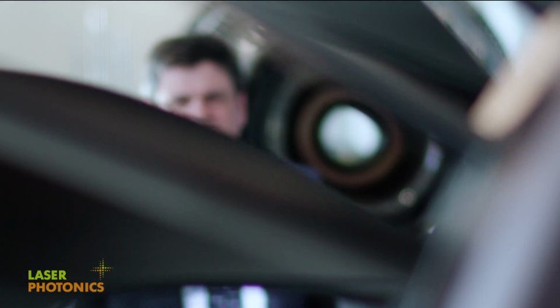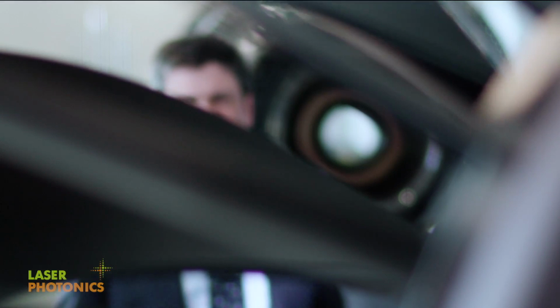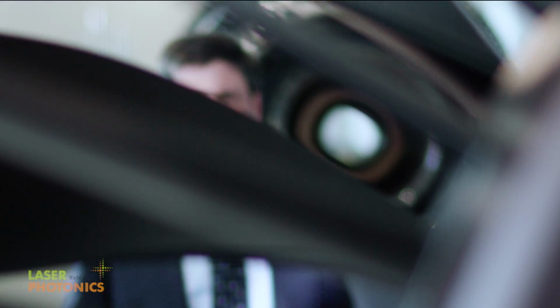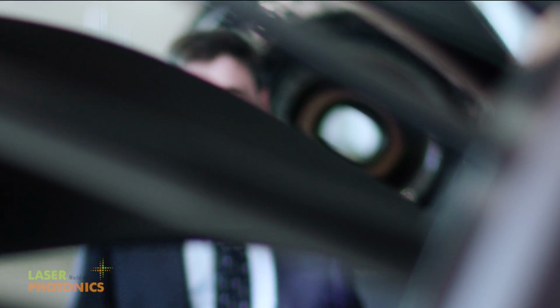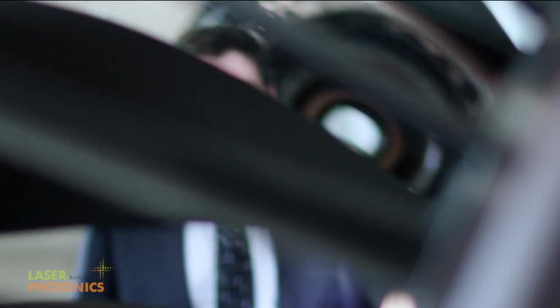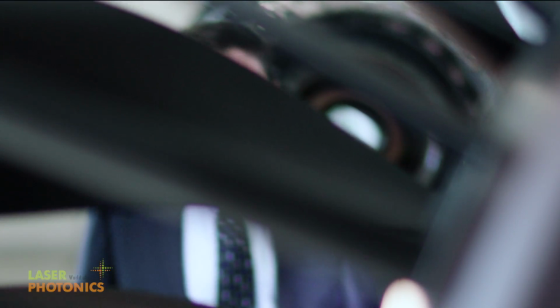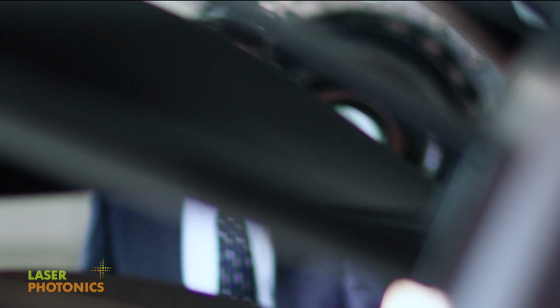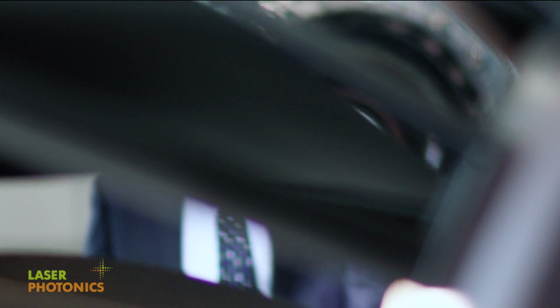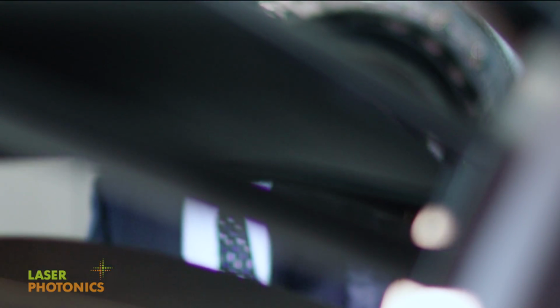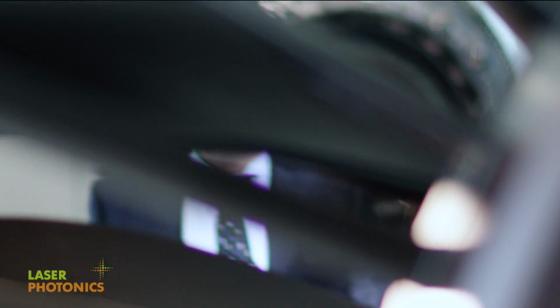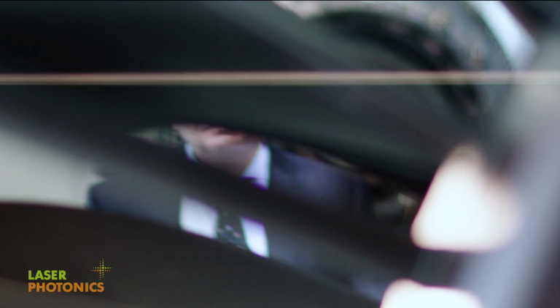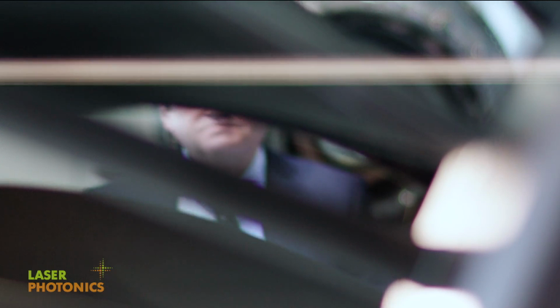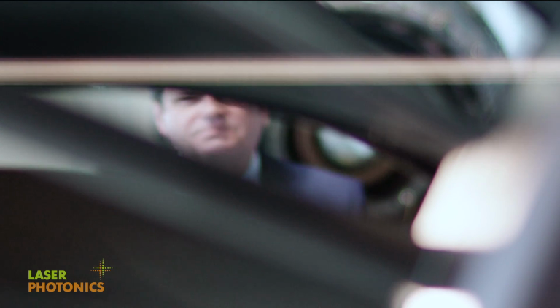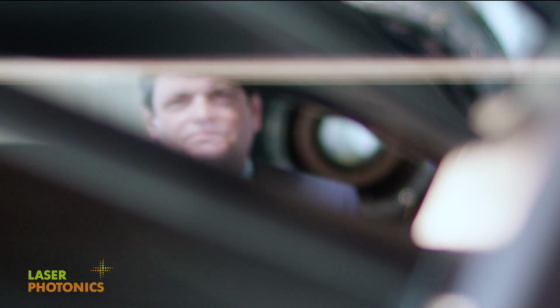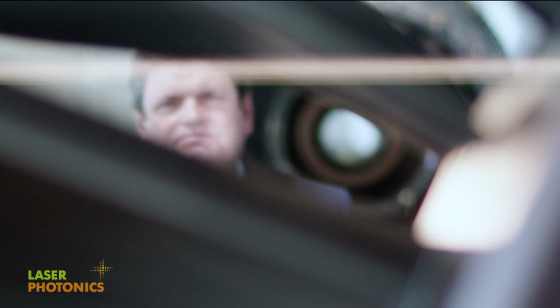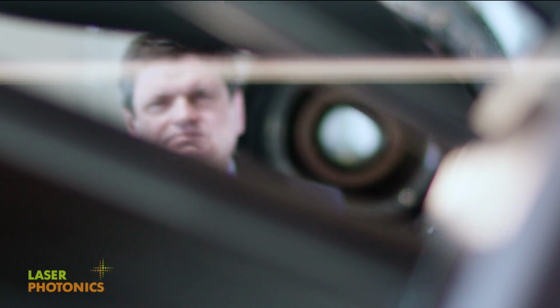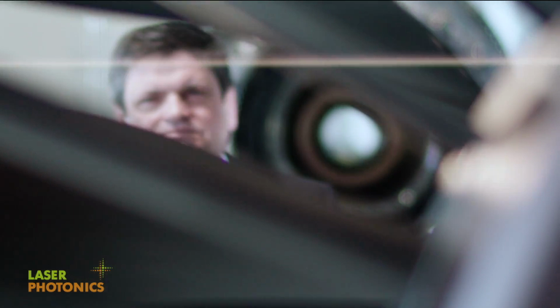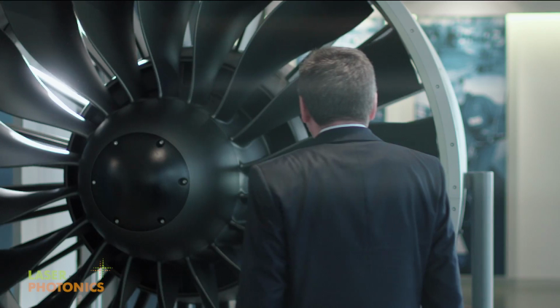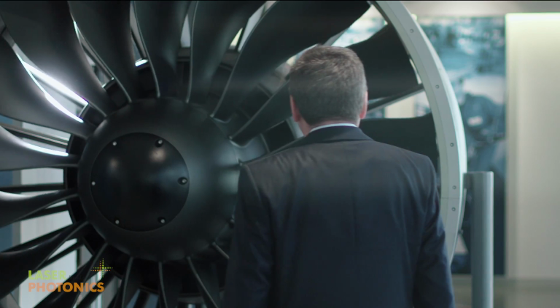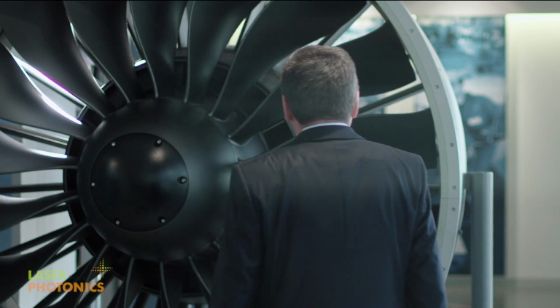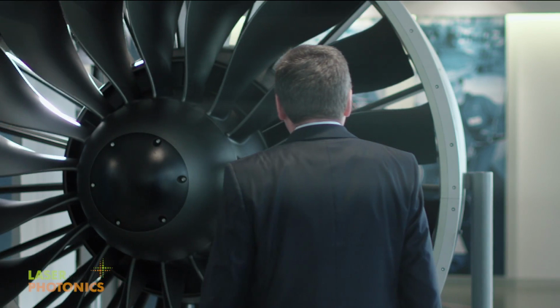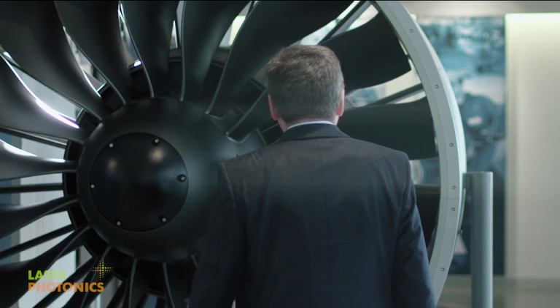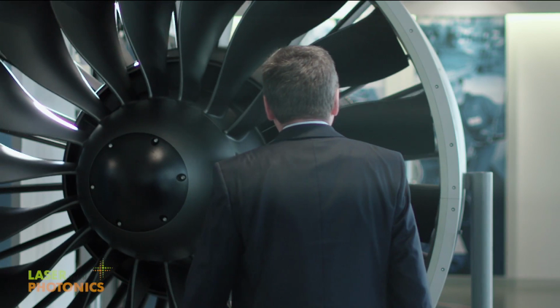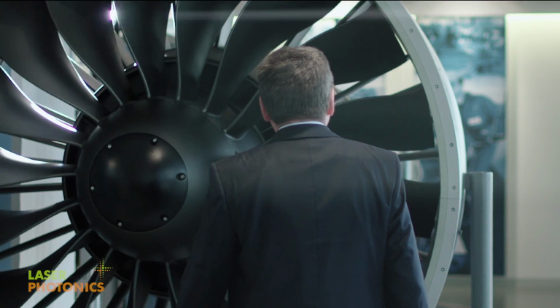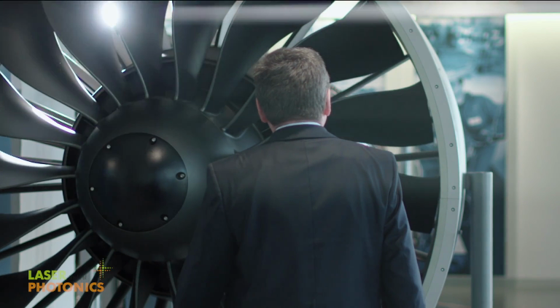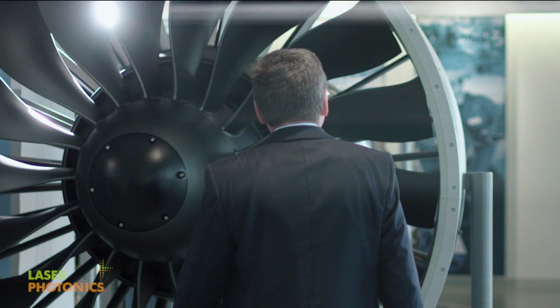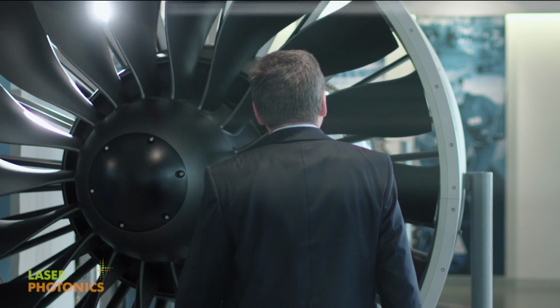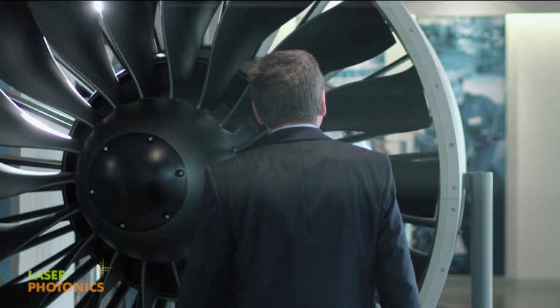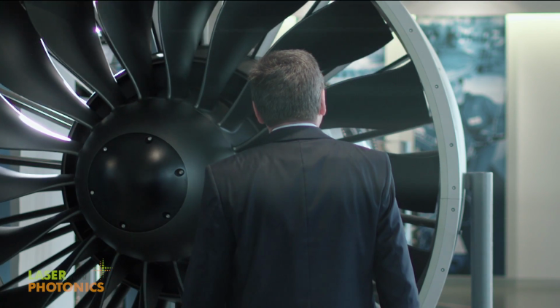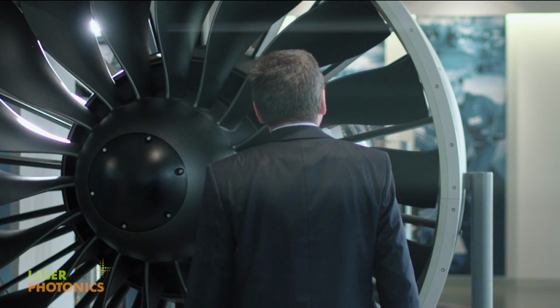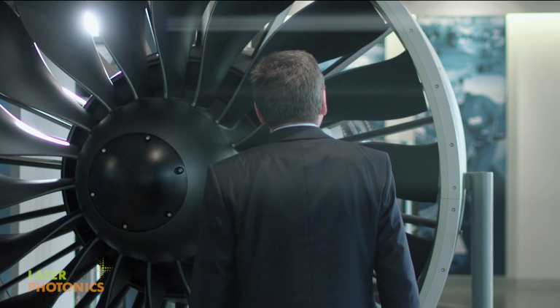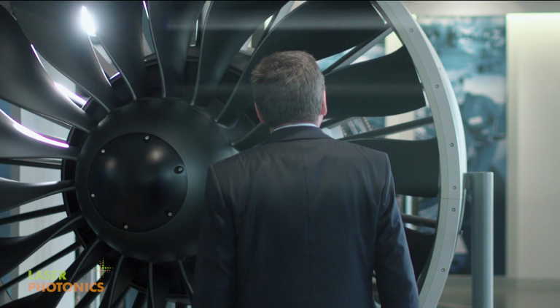MTU is Germany's leading engine manufacturer. We employ various laser-assisted production techniques.